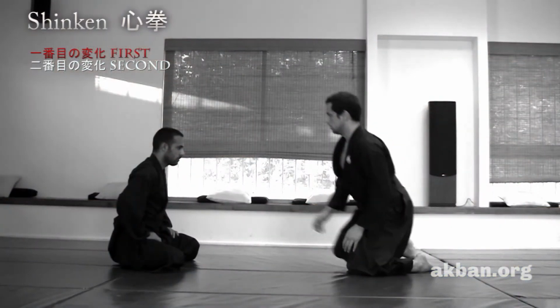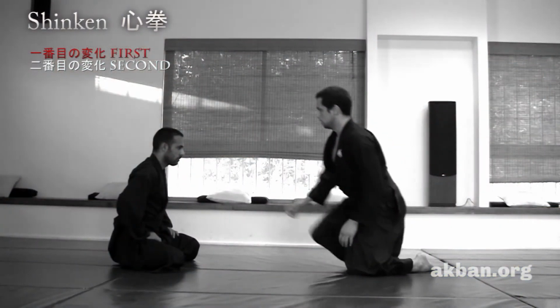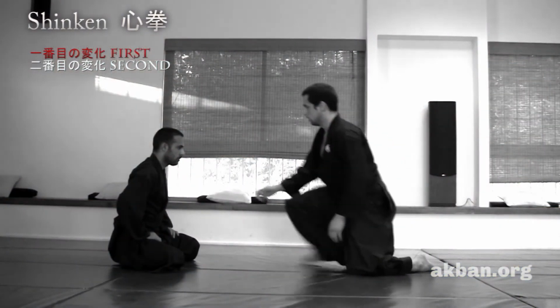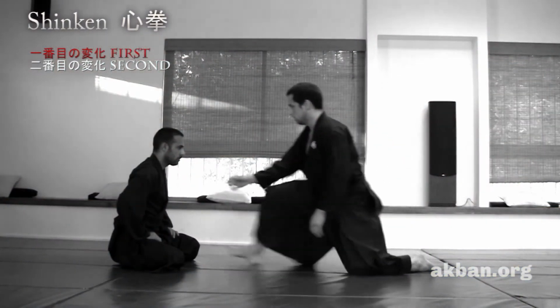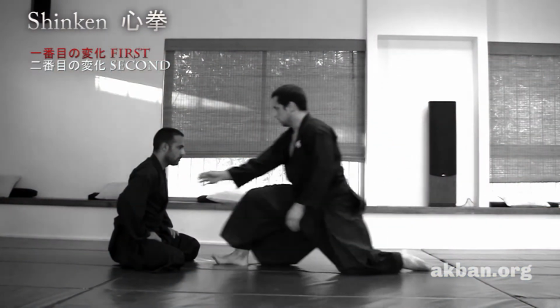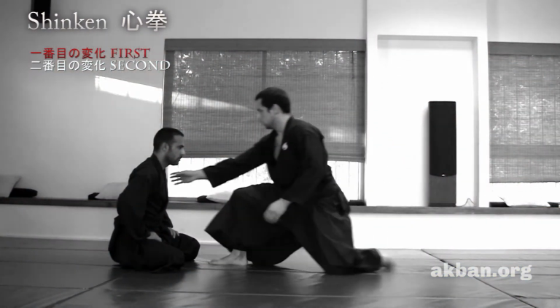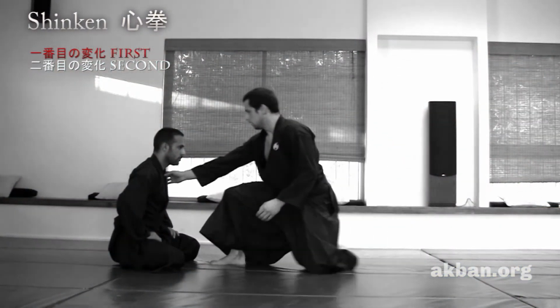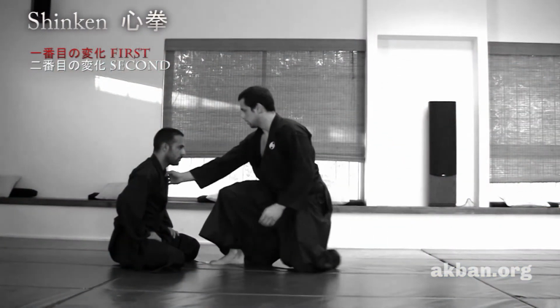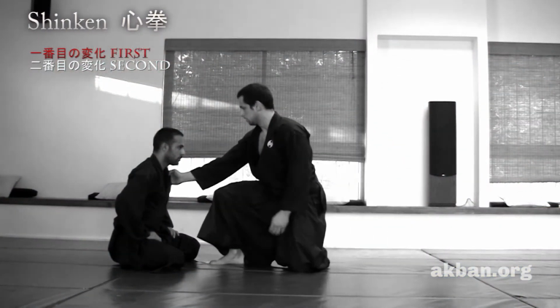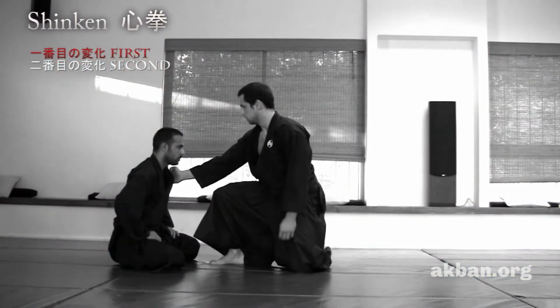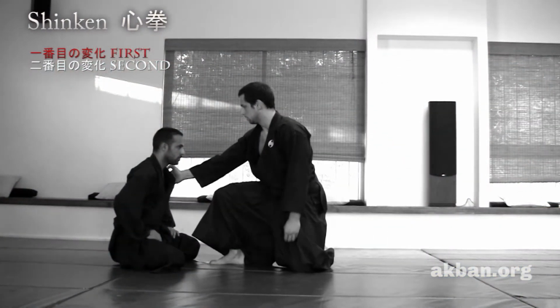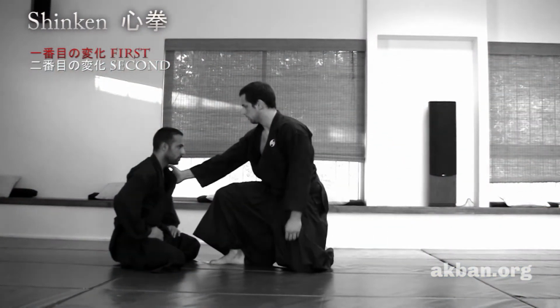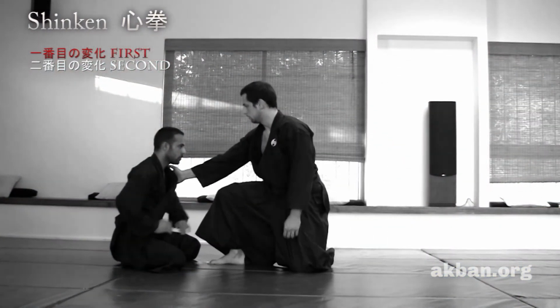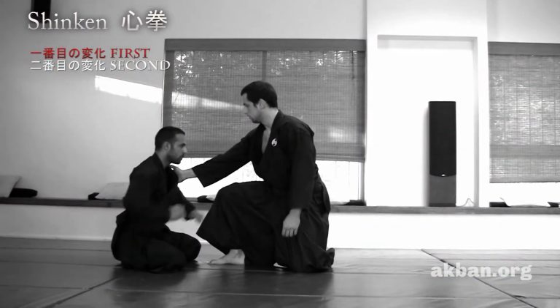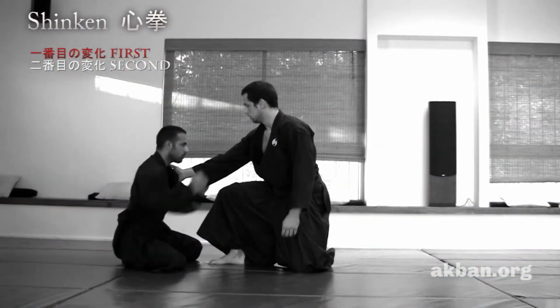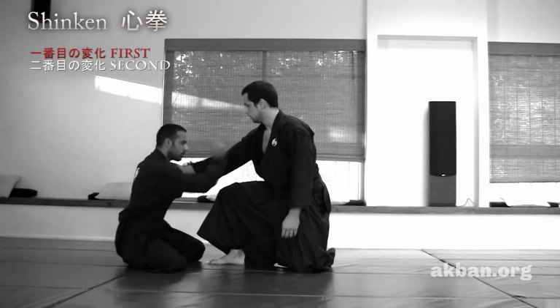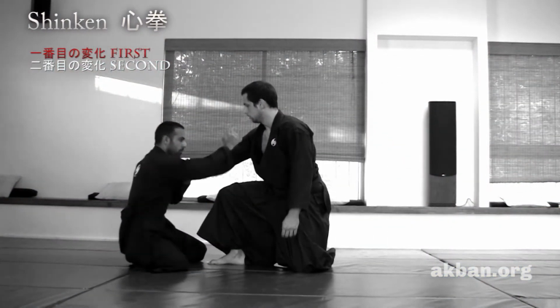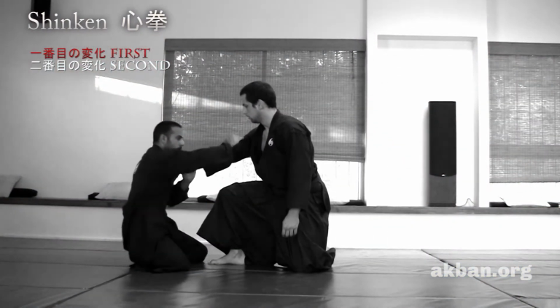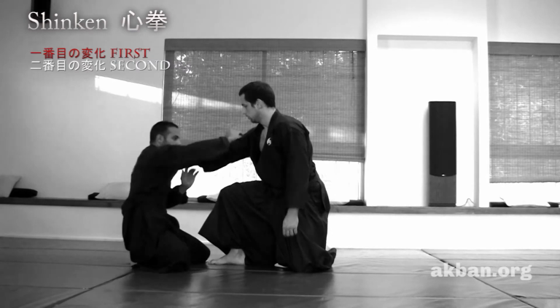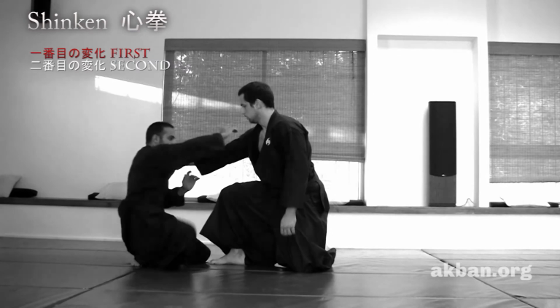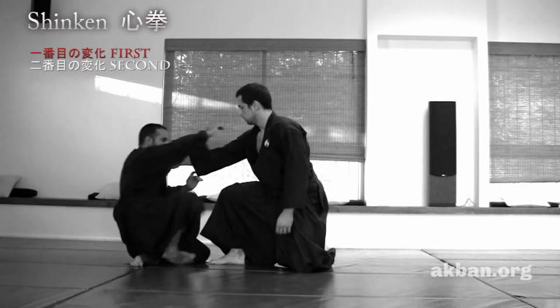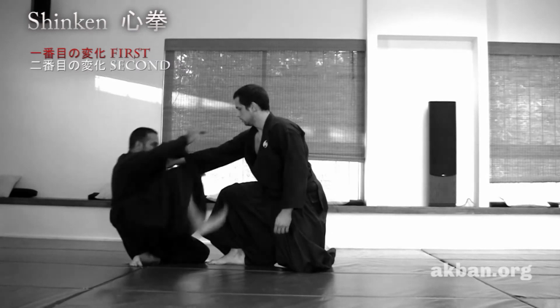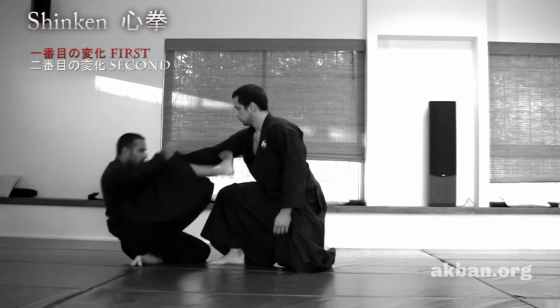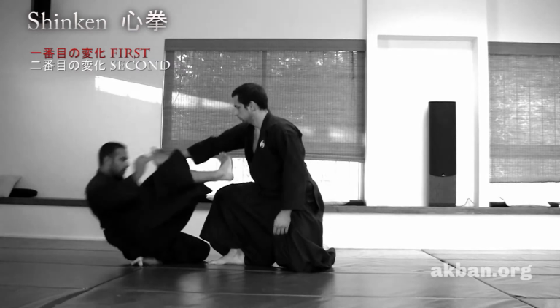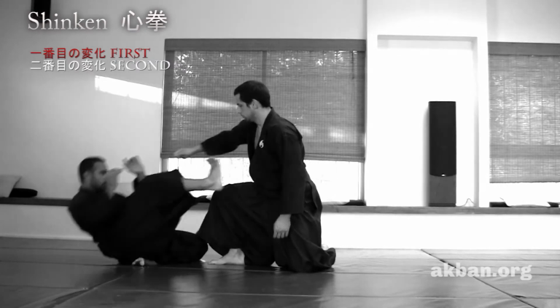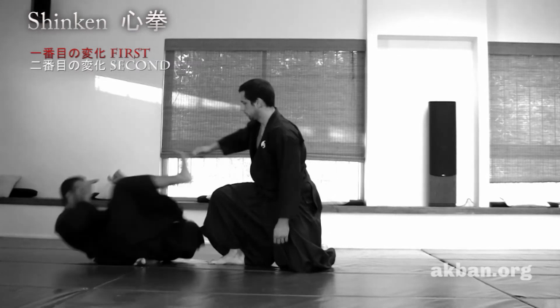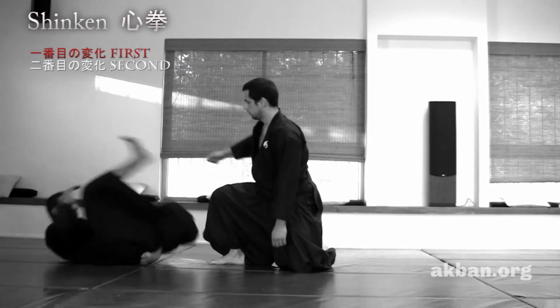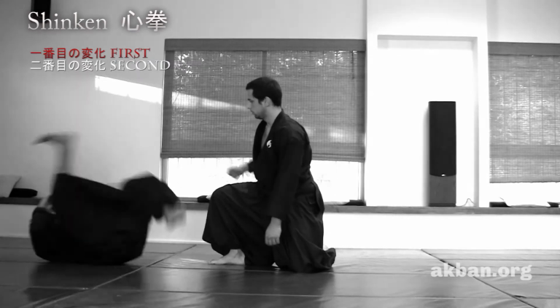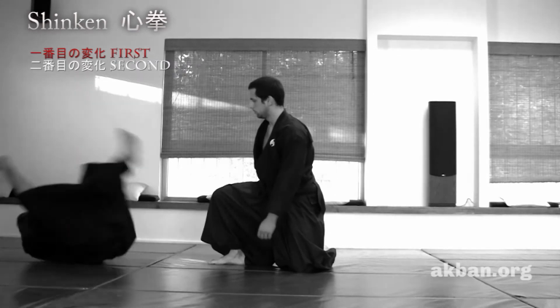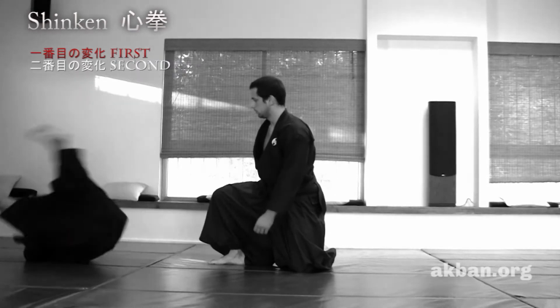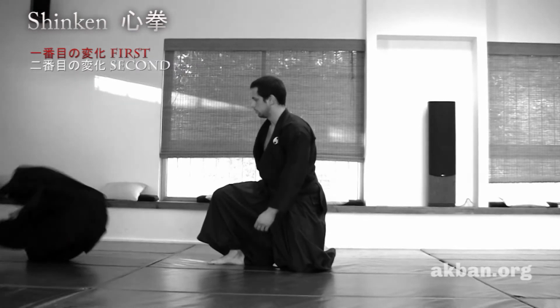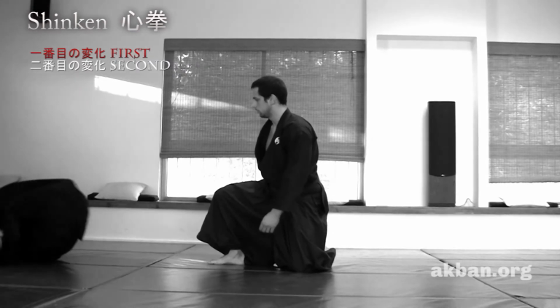Wait for the opponent to grab. Hit the hand. Kick the hand again and roll backwards.